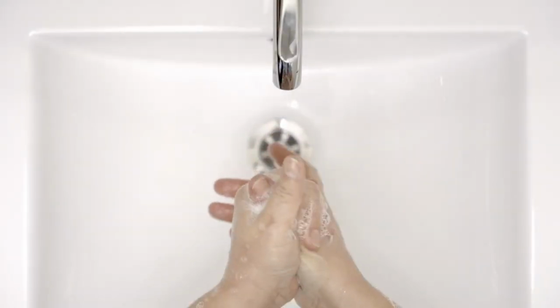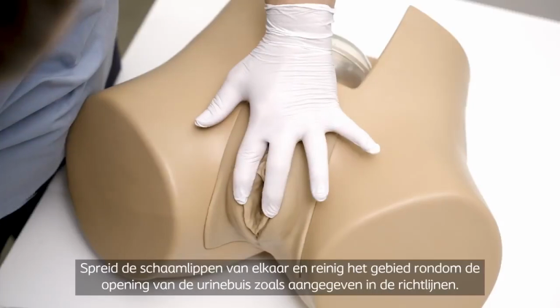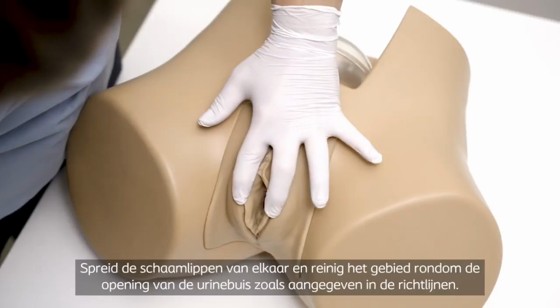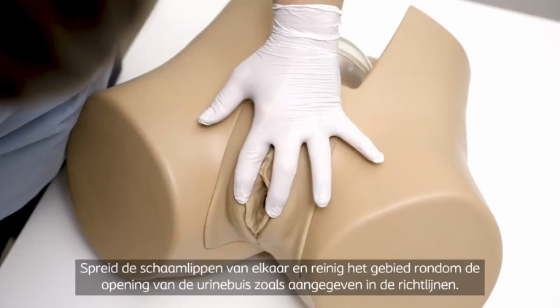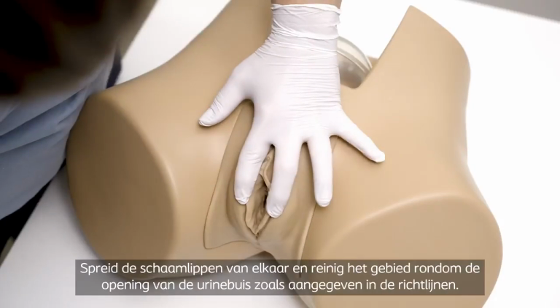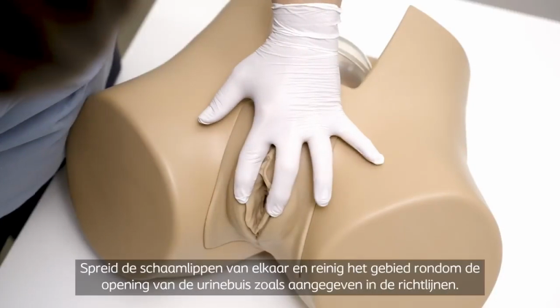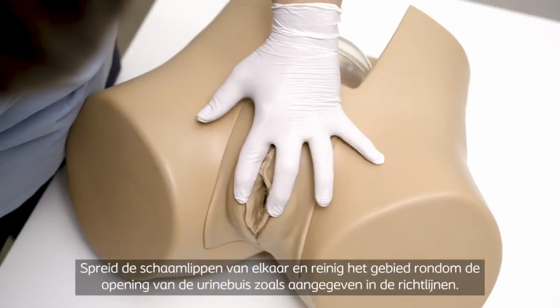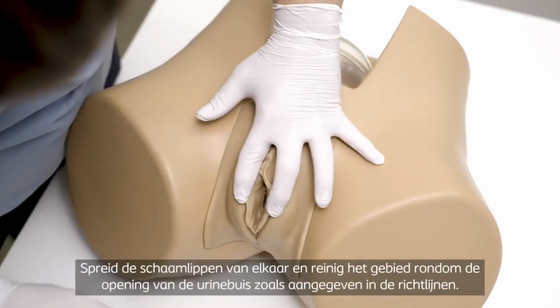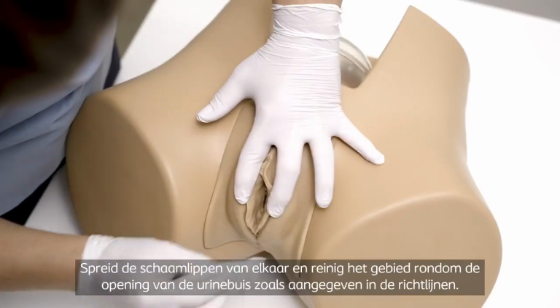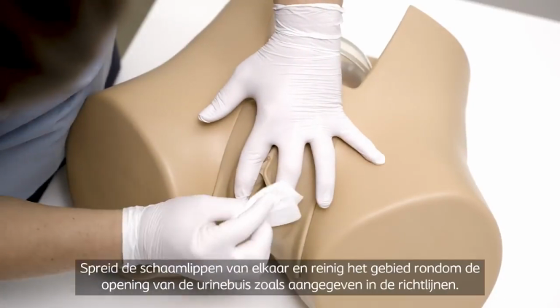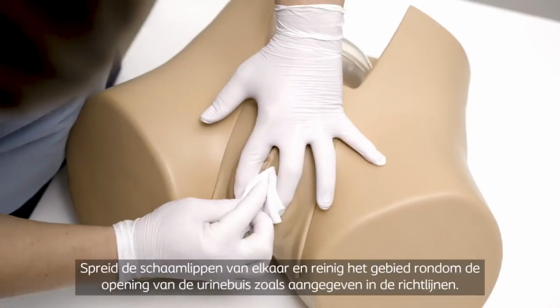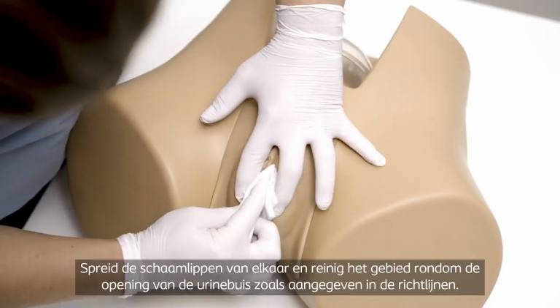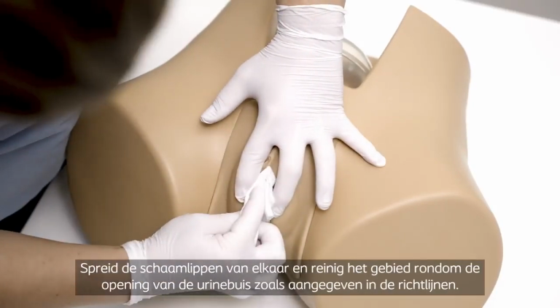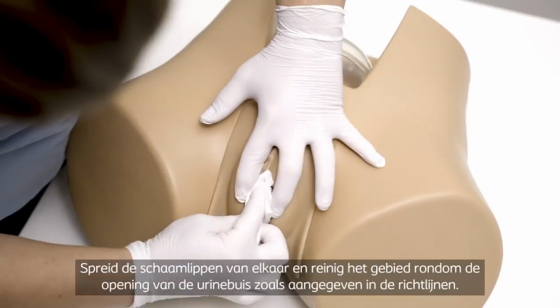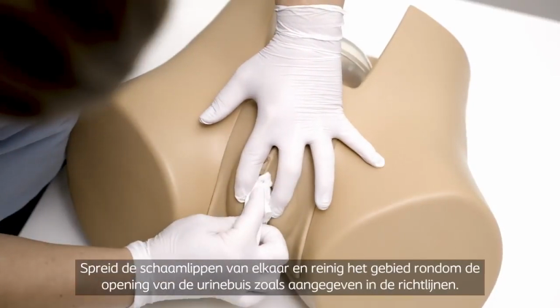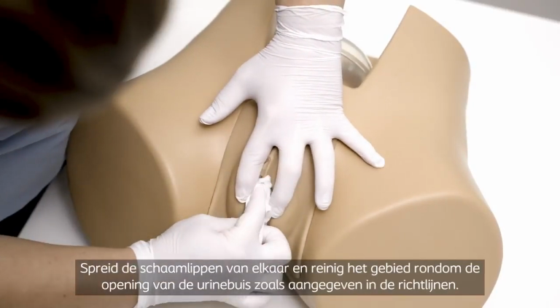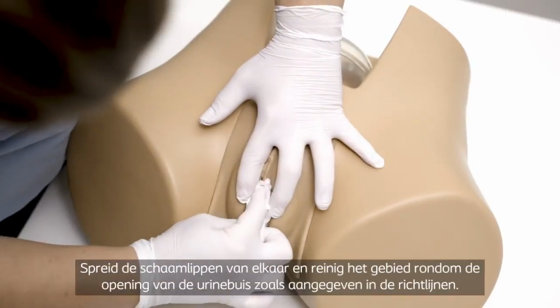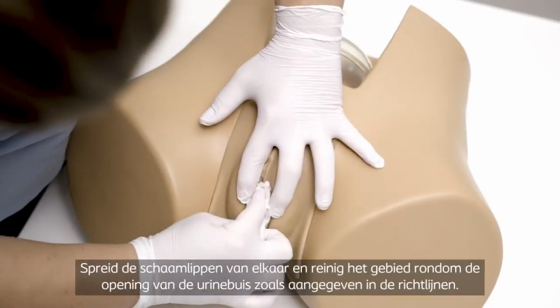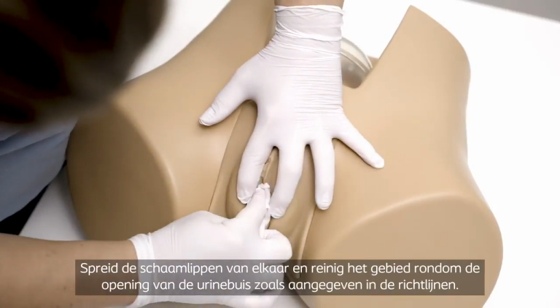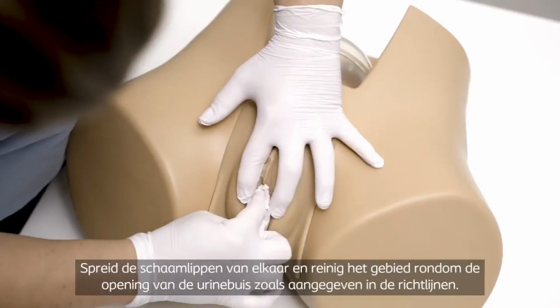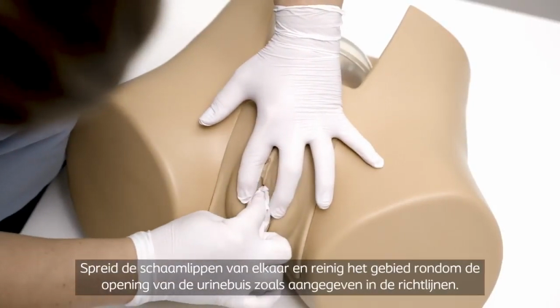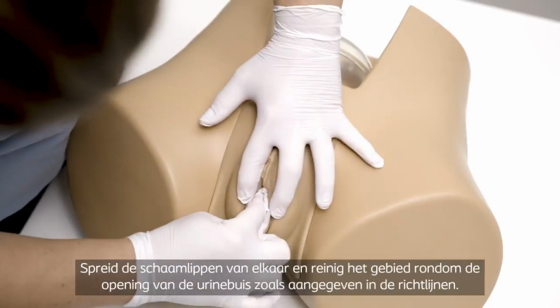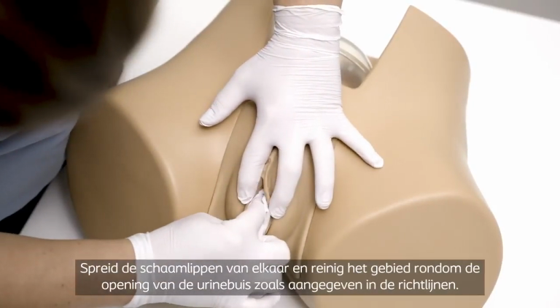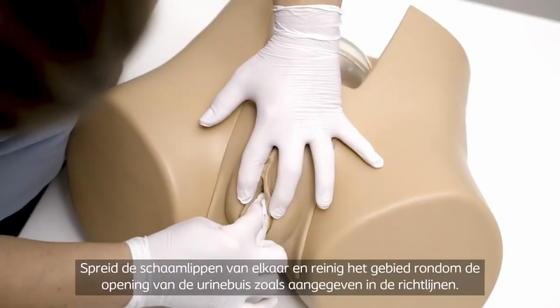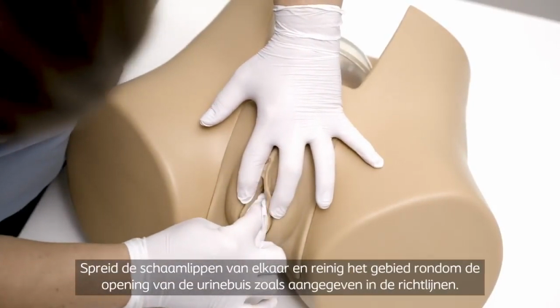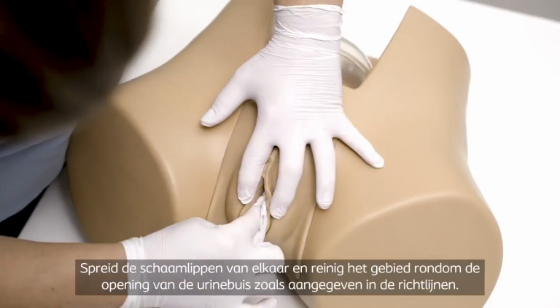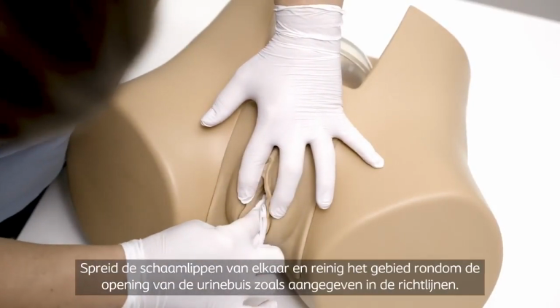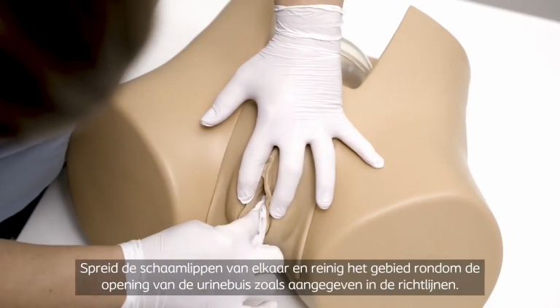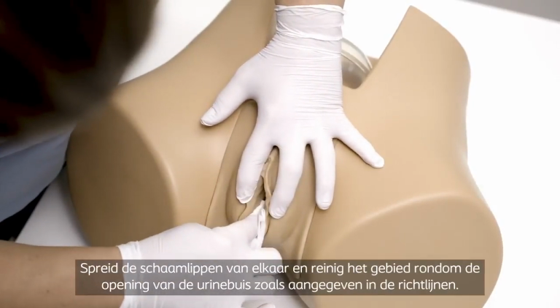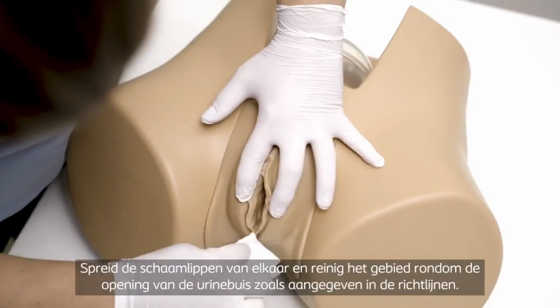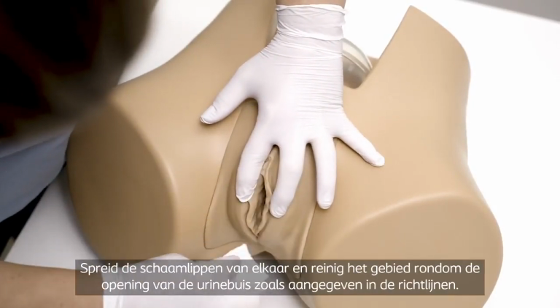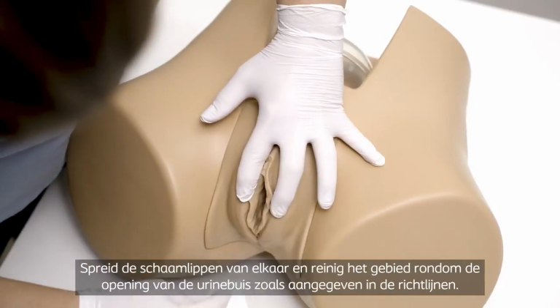Spread the labia apart and clean the area around the urethral opening according to guidelines.